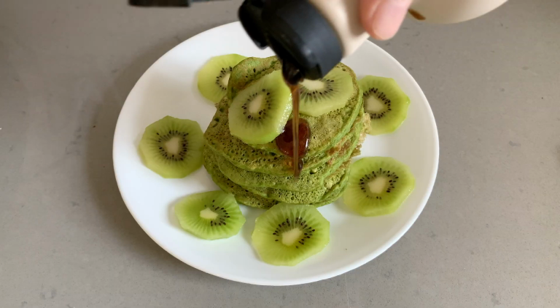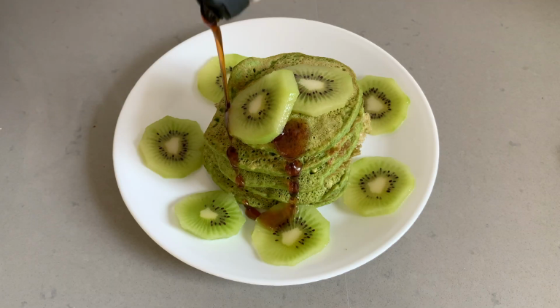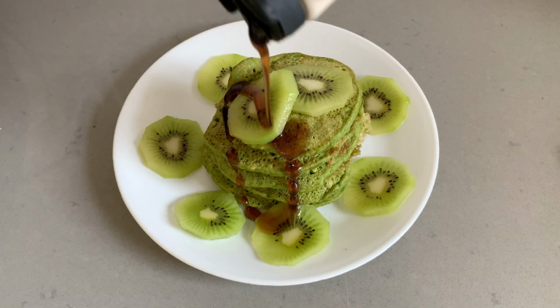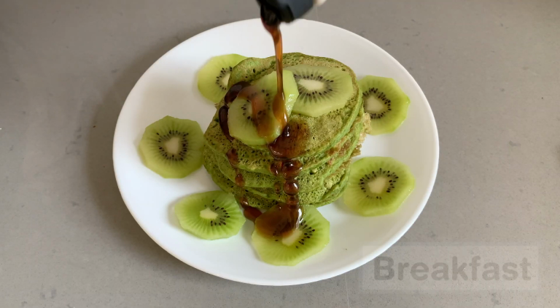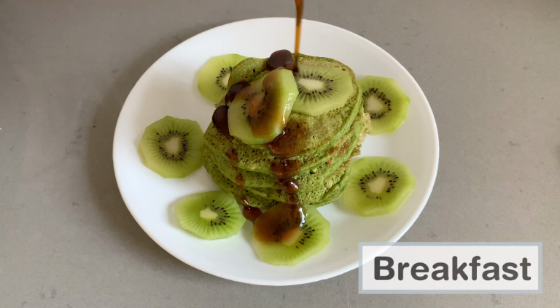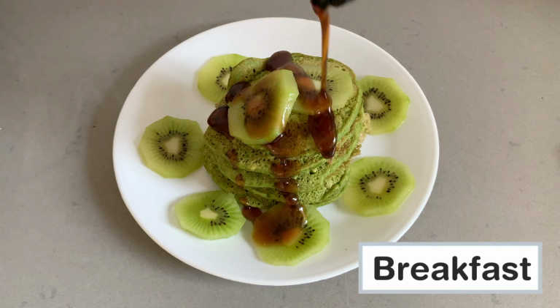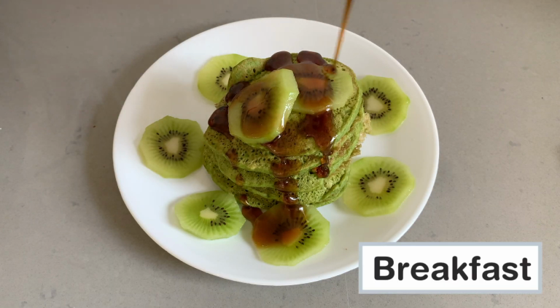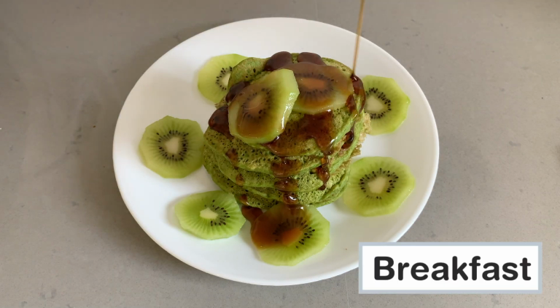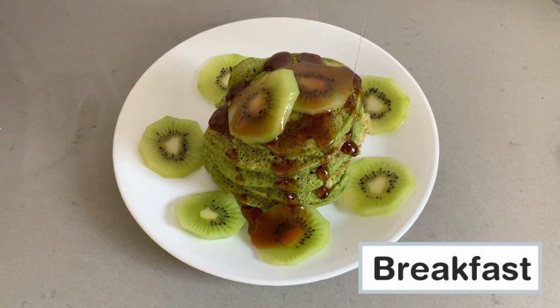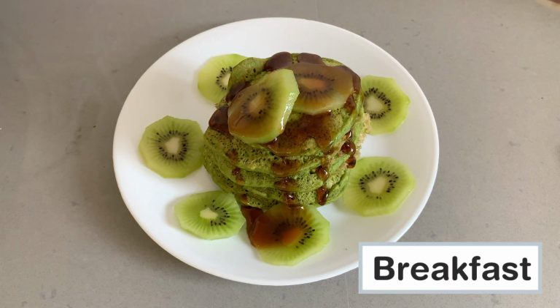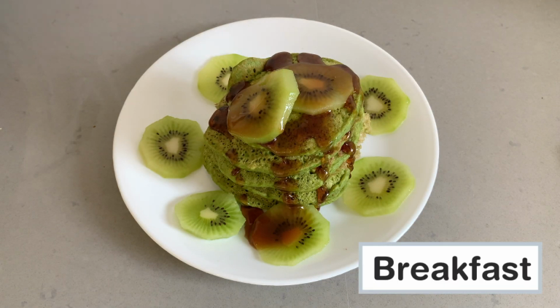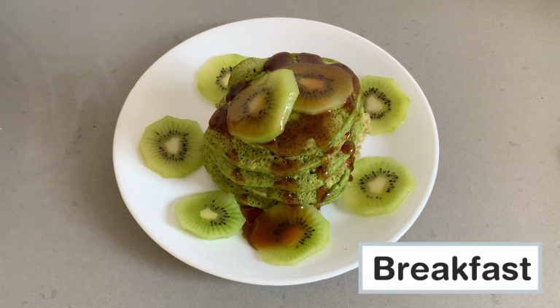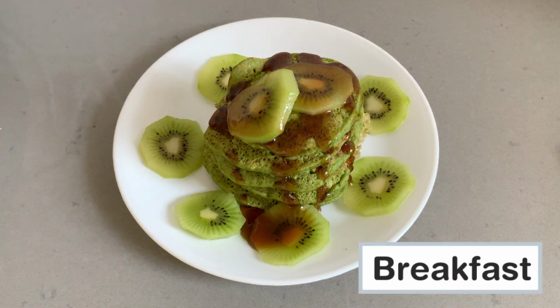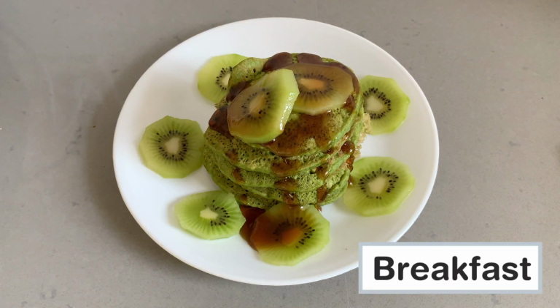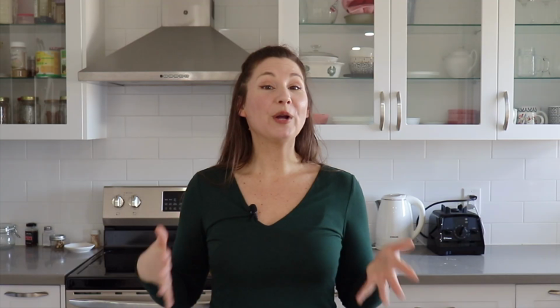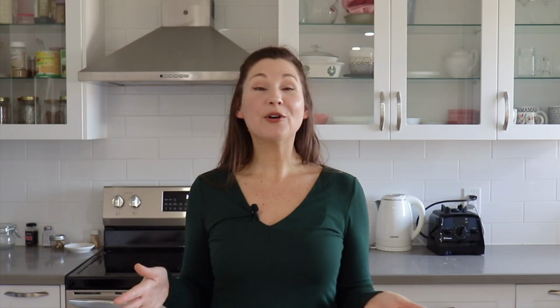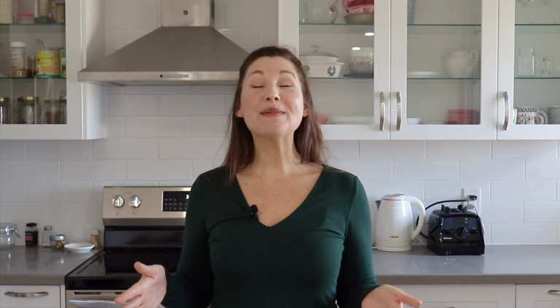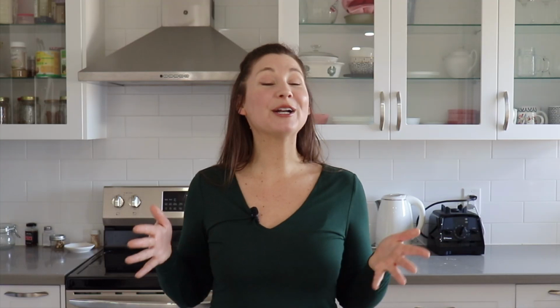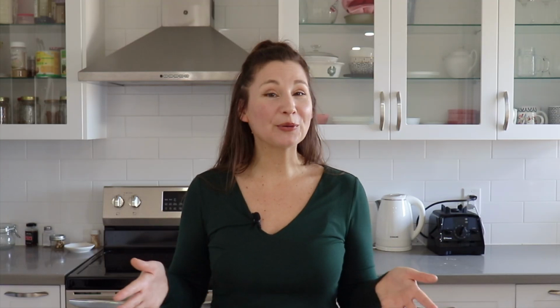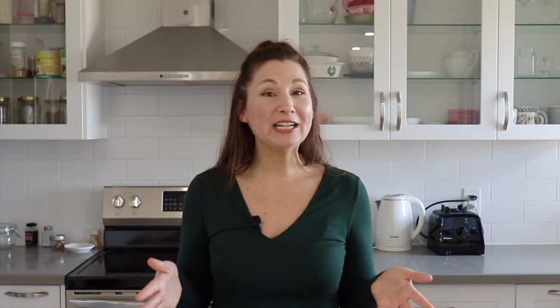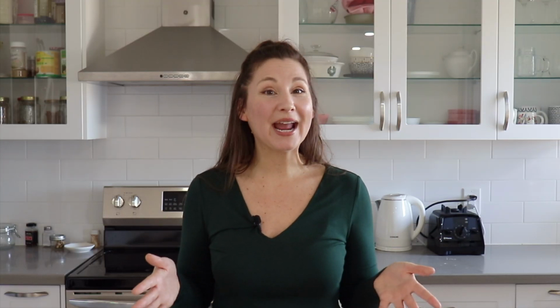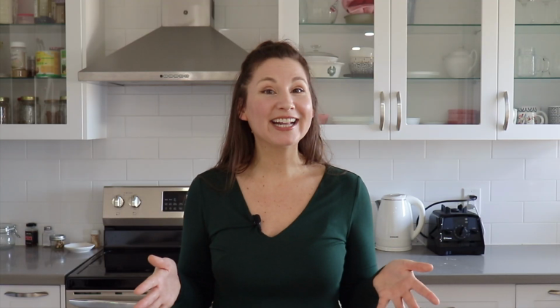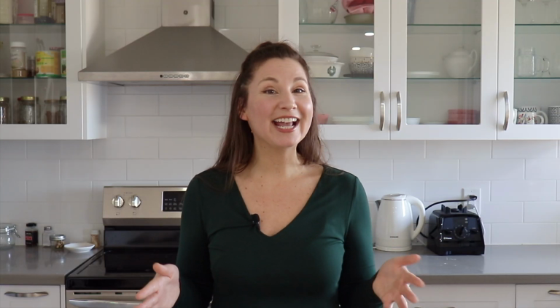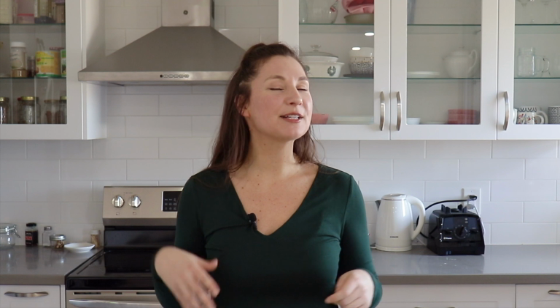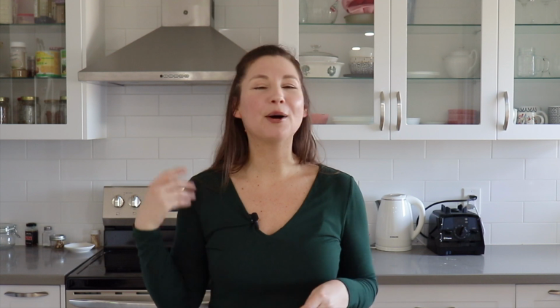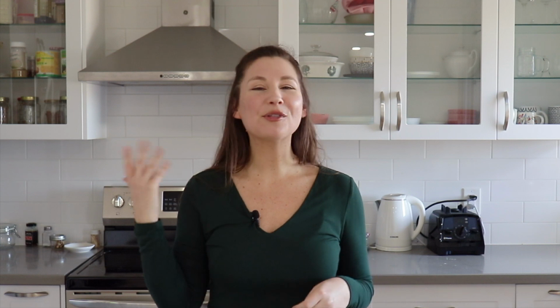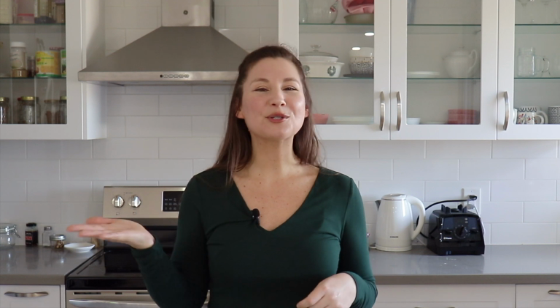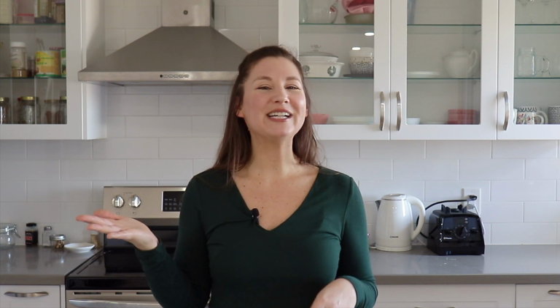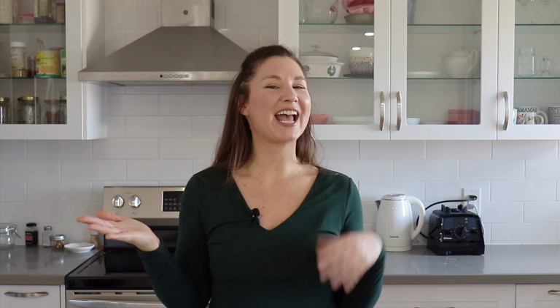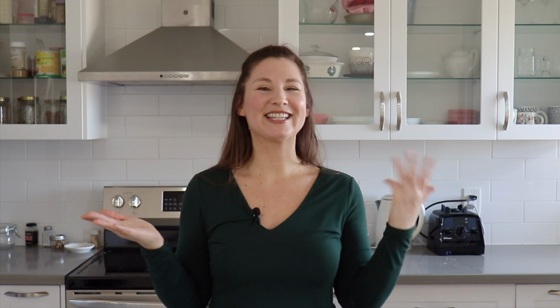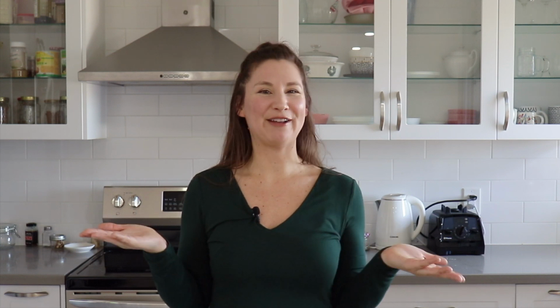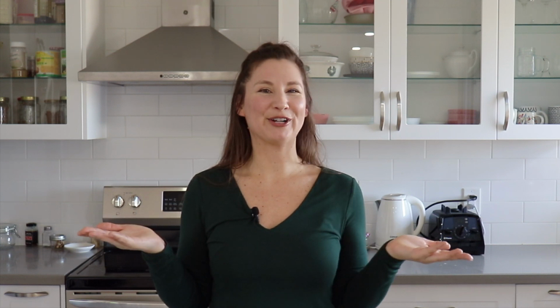First up, I thought we would make a fun breakfast recipe. We are going to make green pancakes, both sweet and savory.